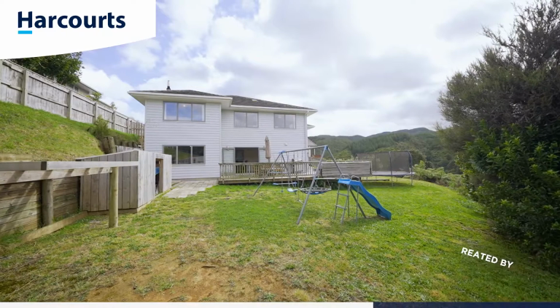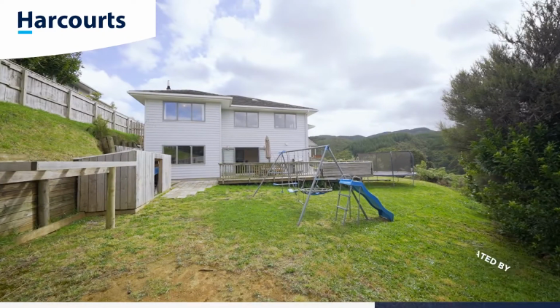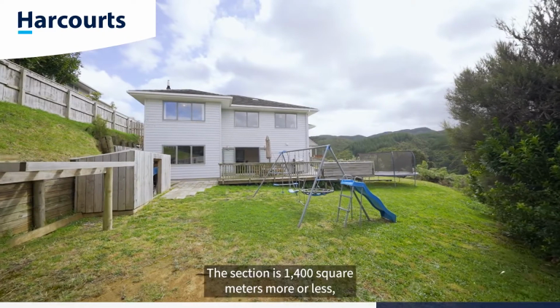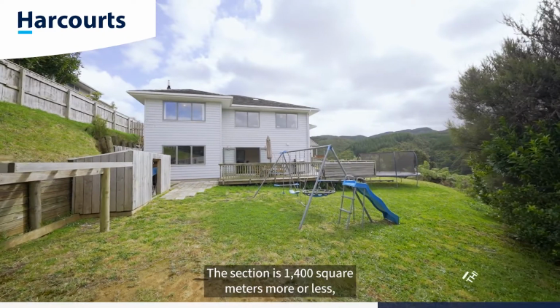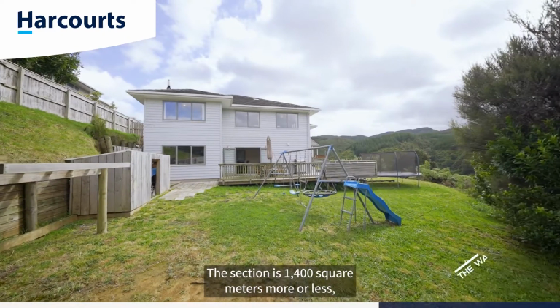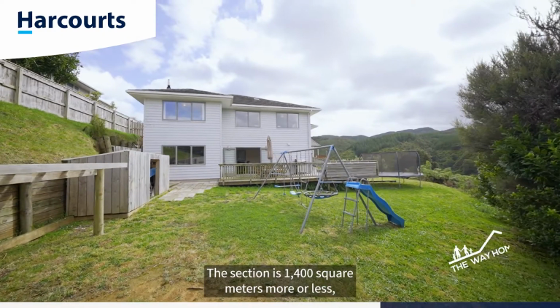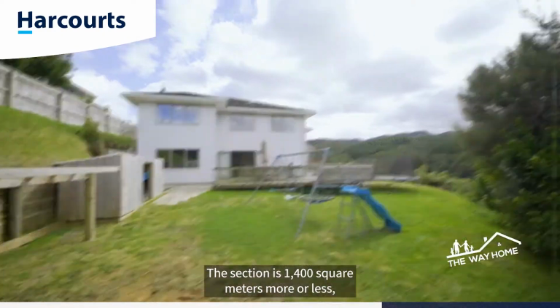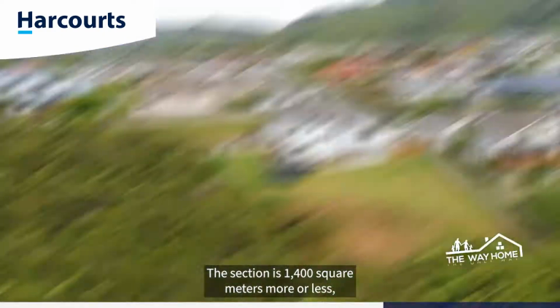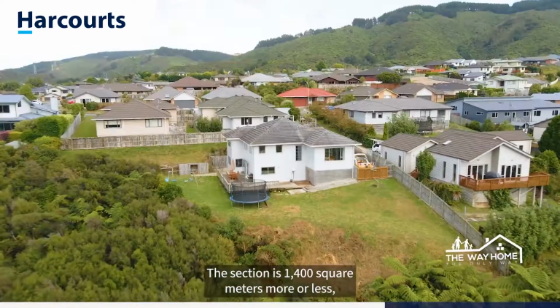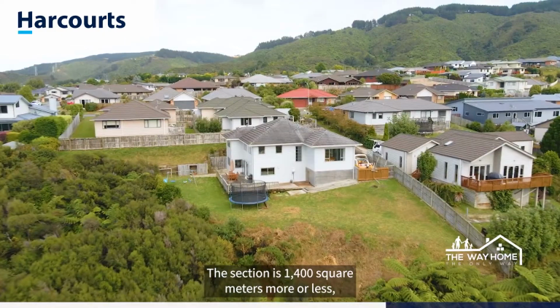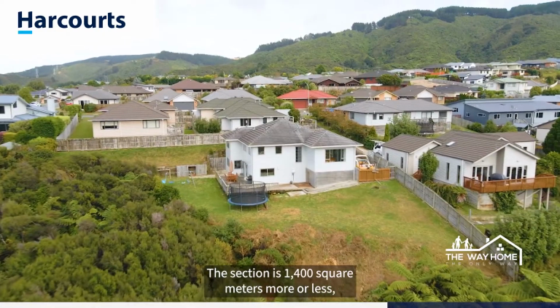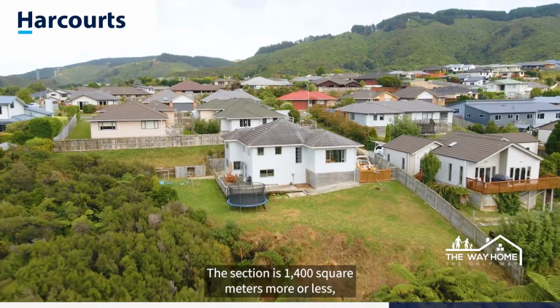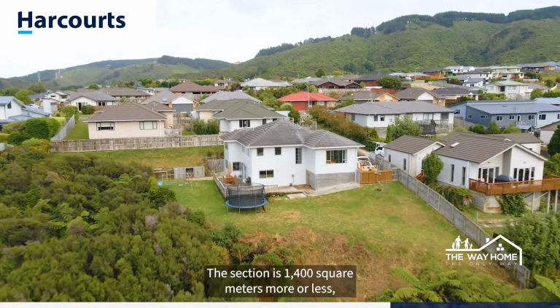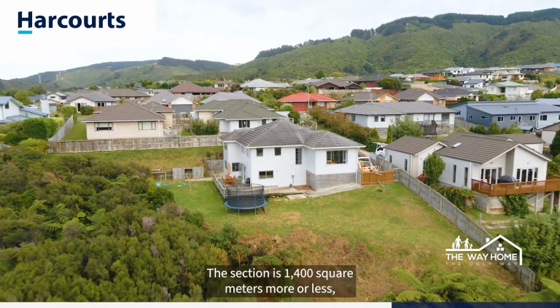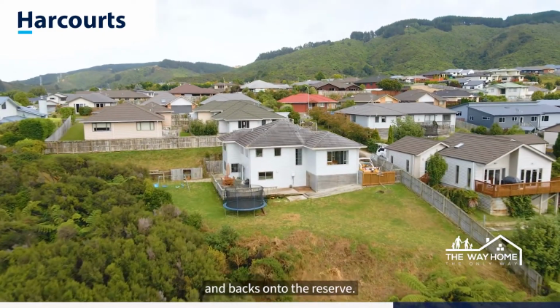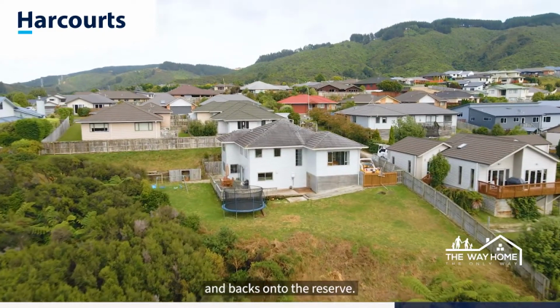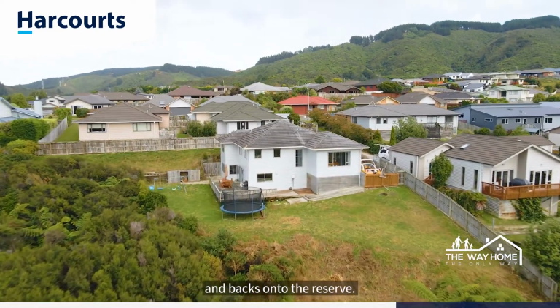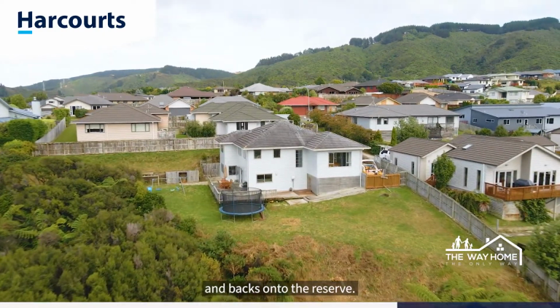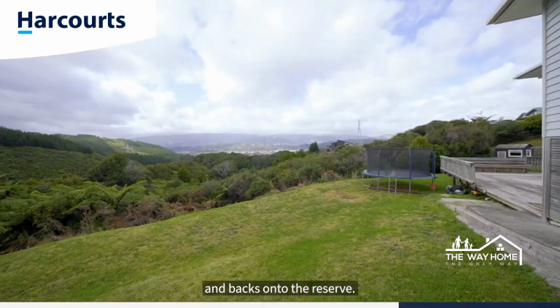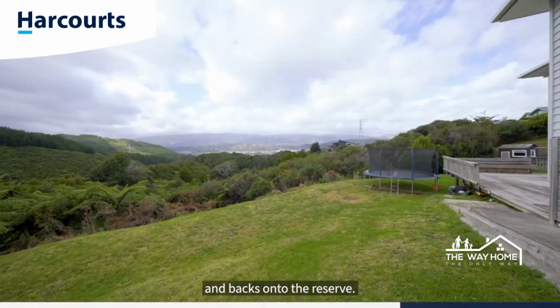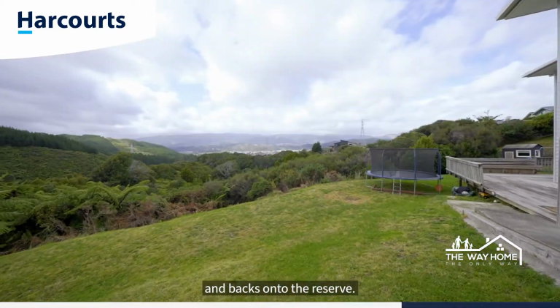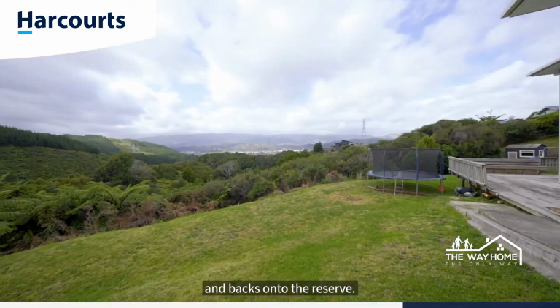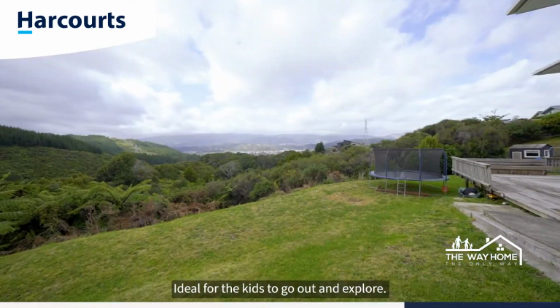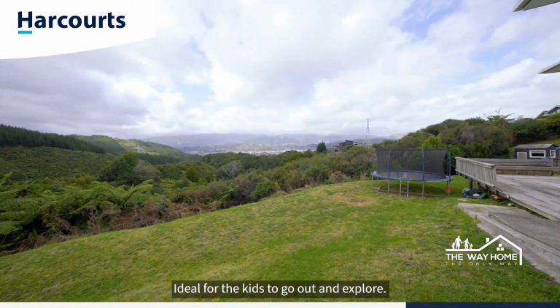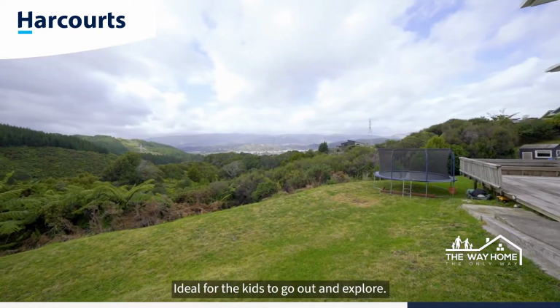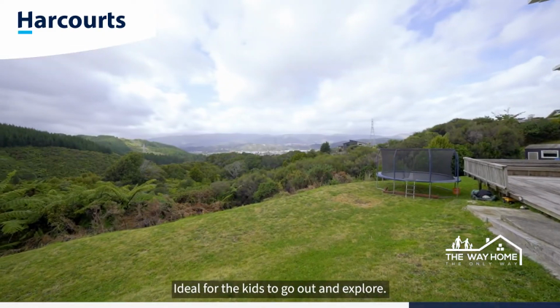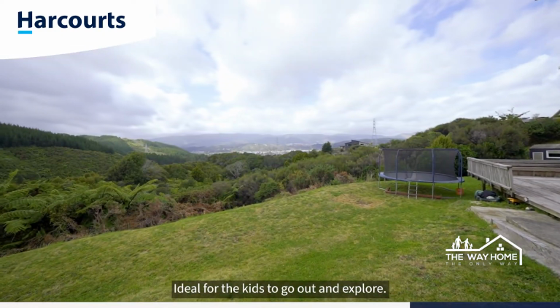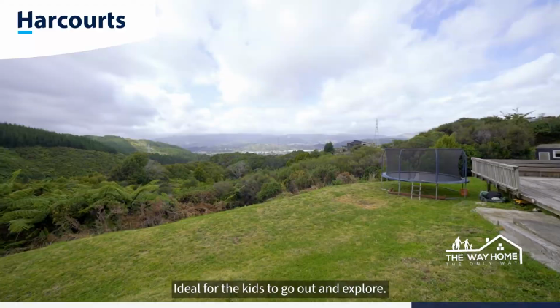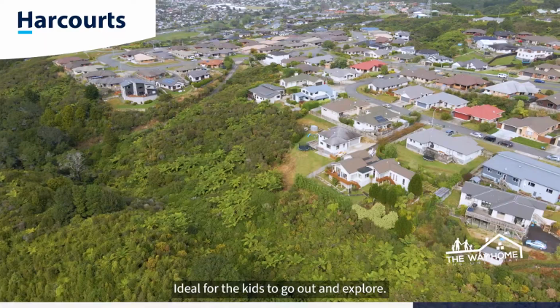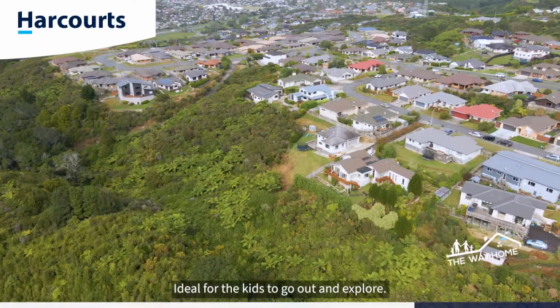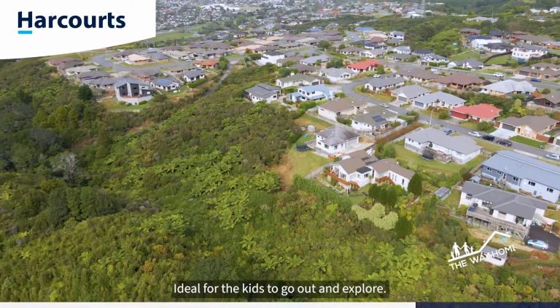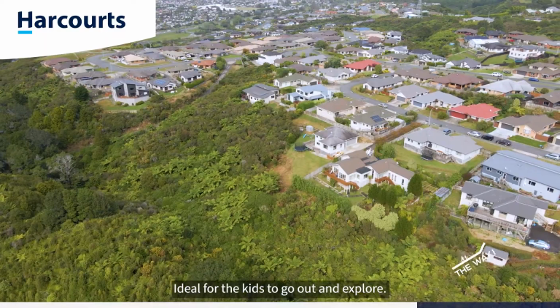Outside there's a wraparound deck for entertaining and great lawn space. The section is 1400 square meters more or less and backs onto the reserve, ideal for the kids to go out and explore.